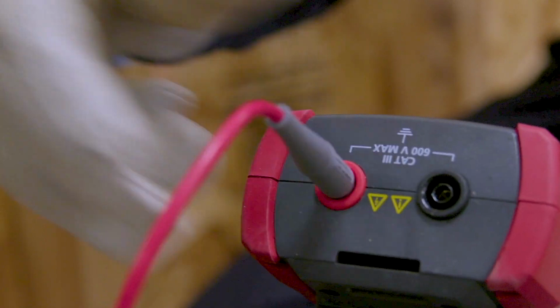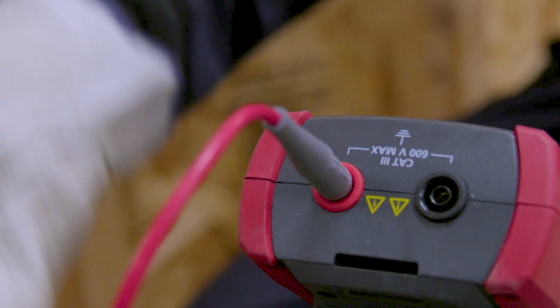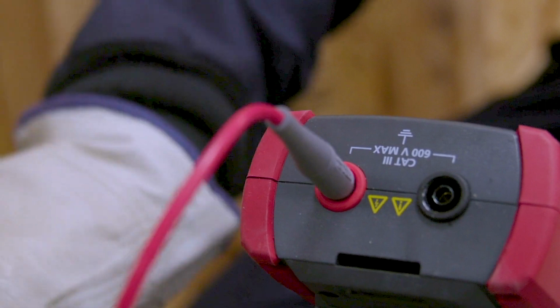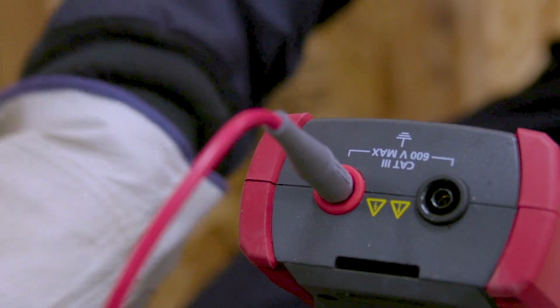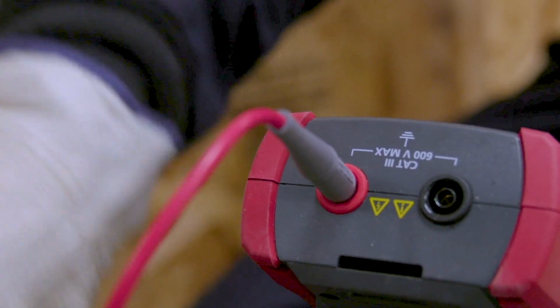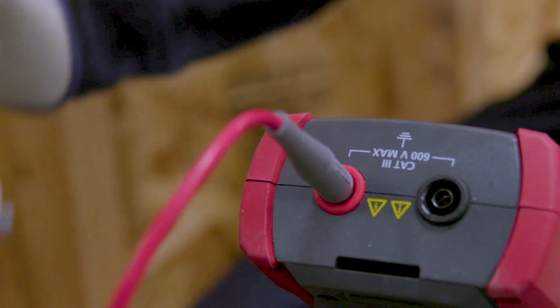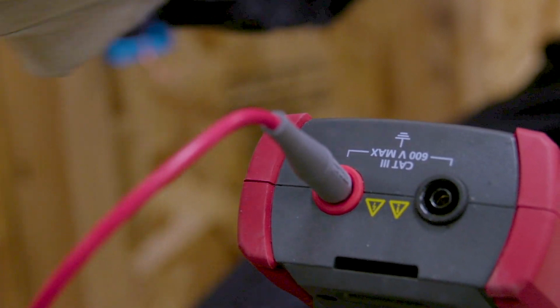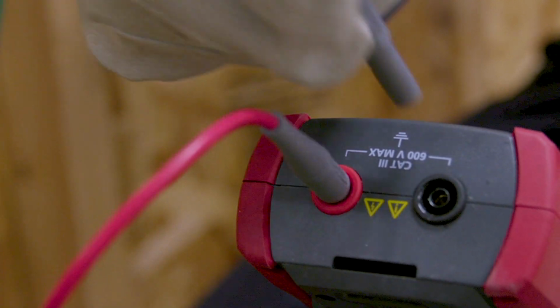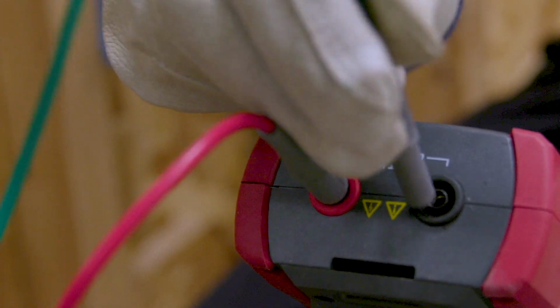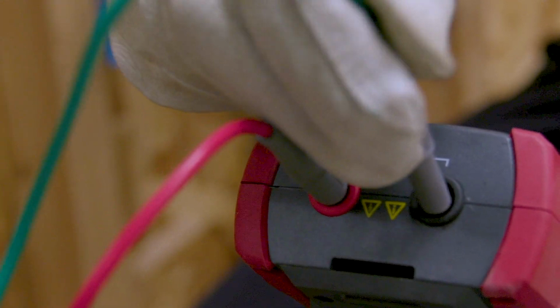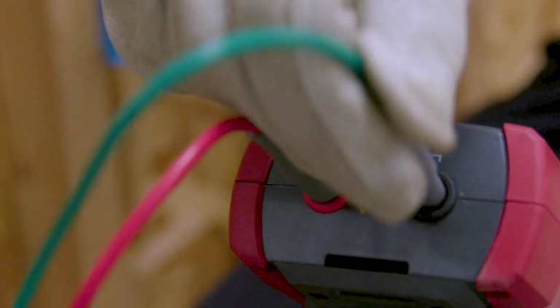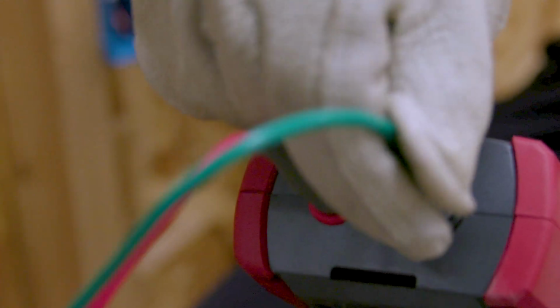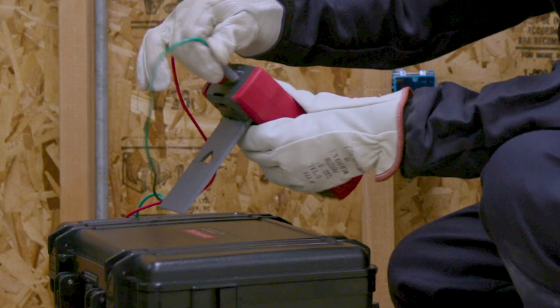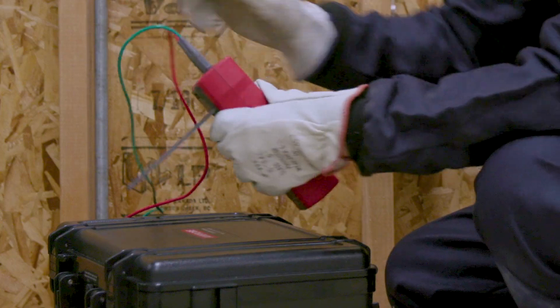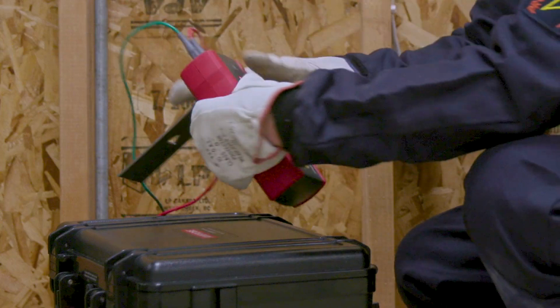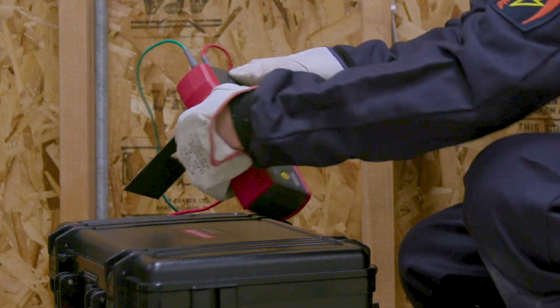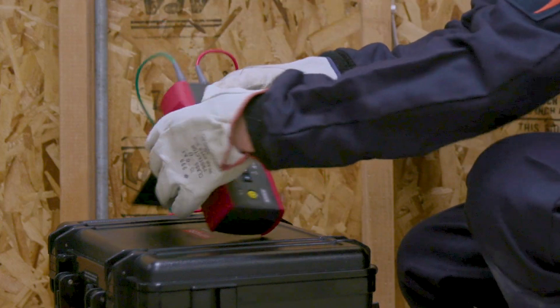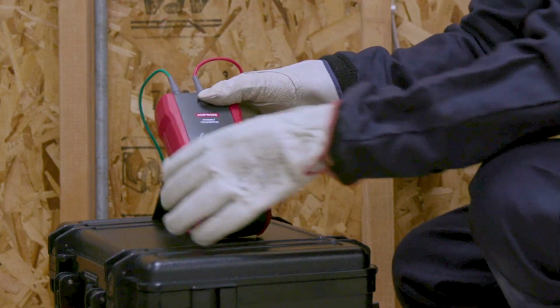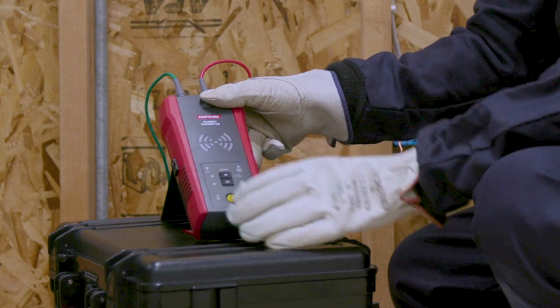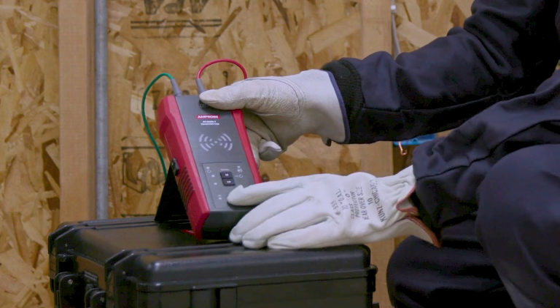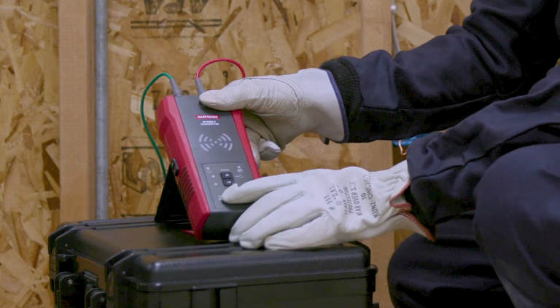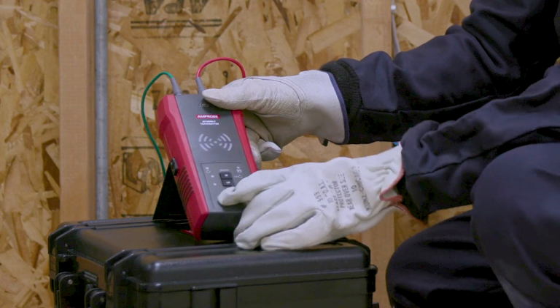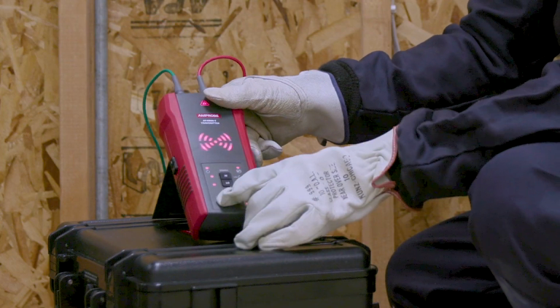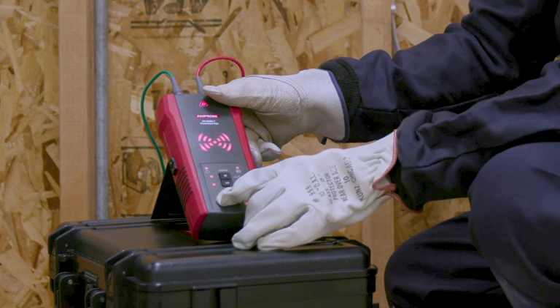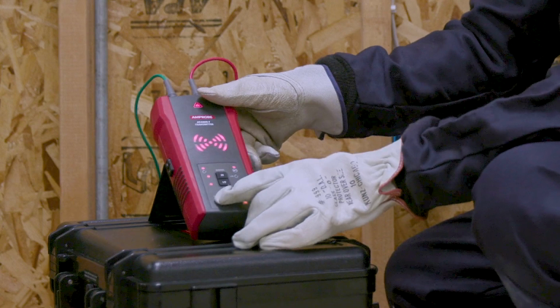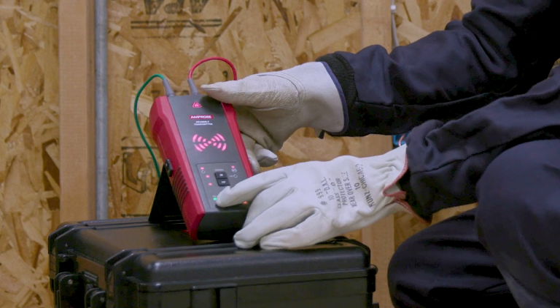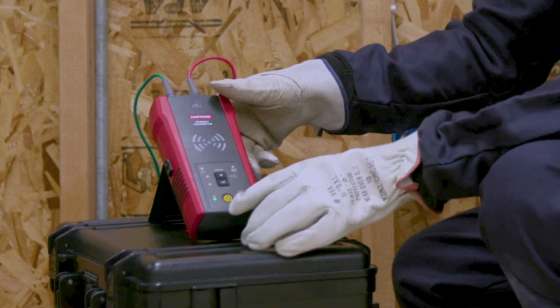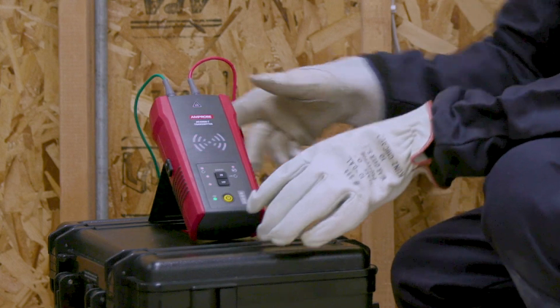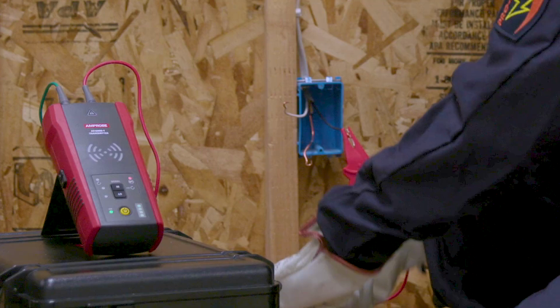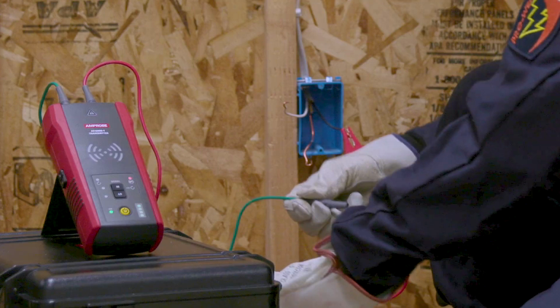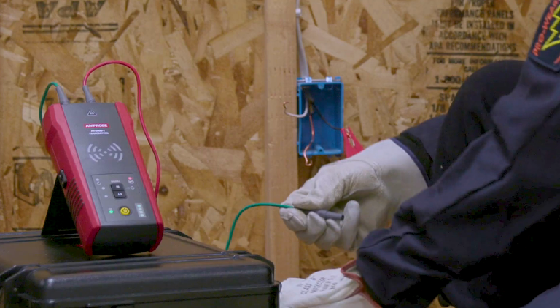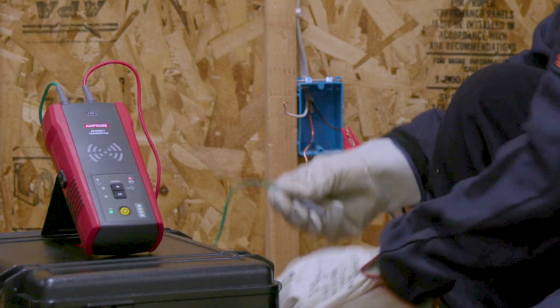Connect the test leads to the transmitter and press the power button. Connect the green lead to a separate ground to avoid signal coupling.